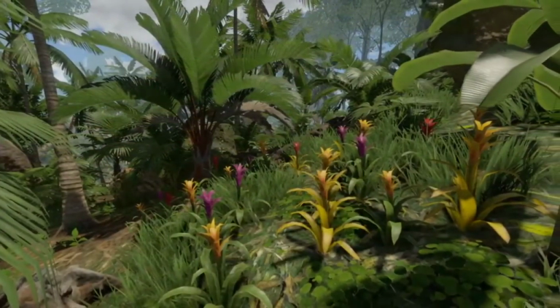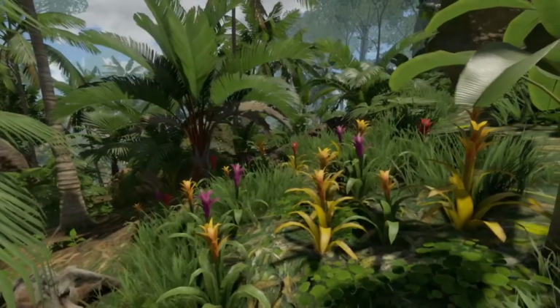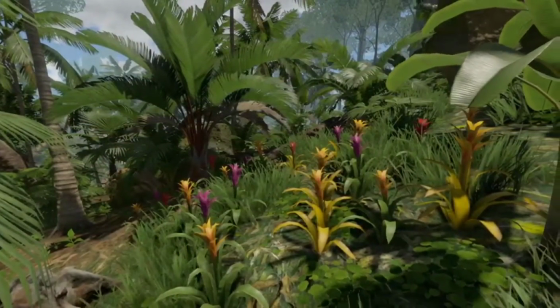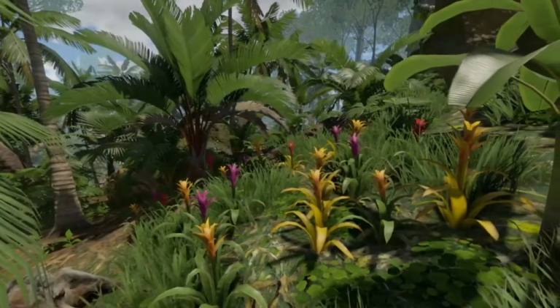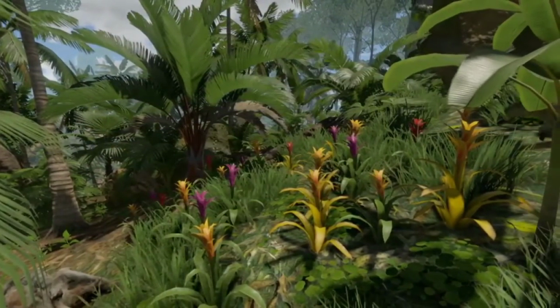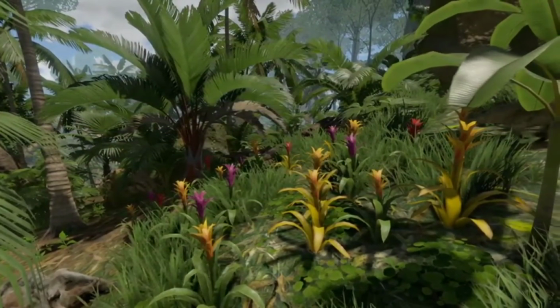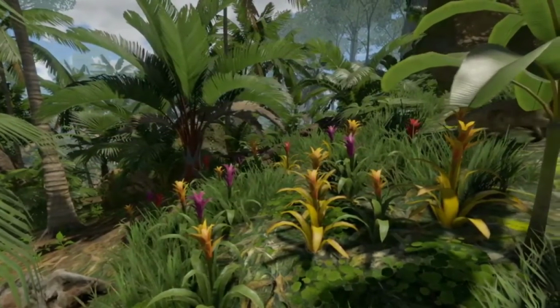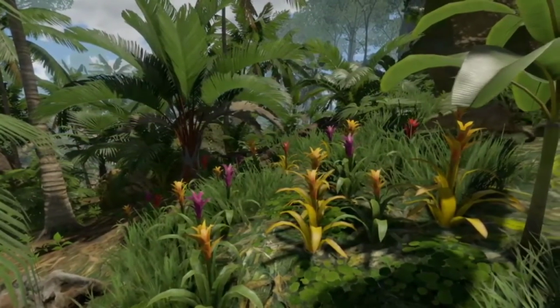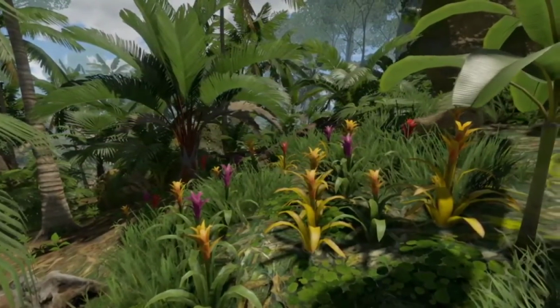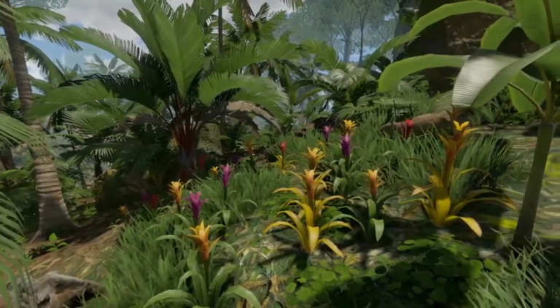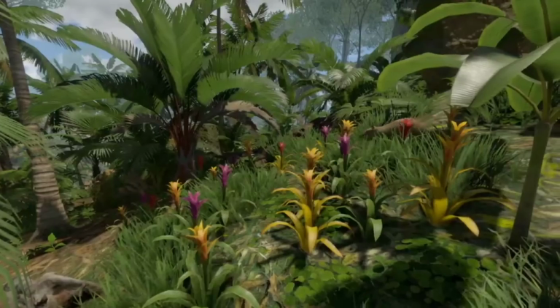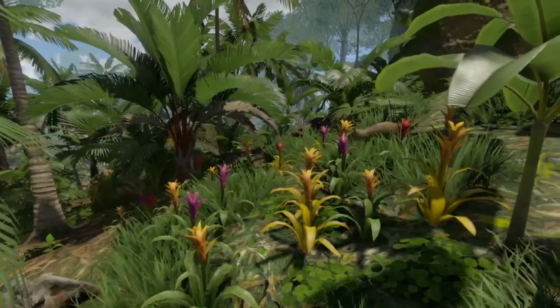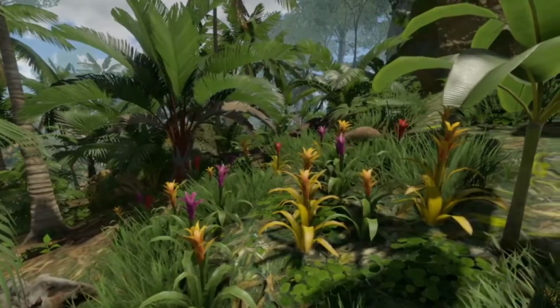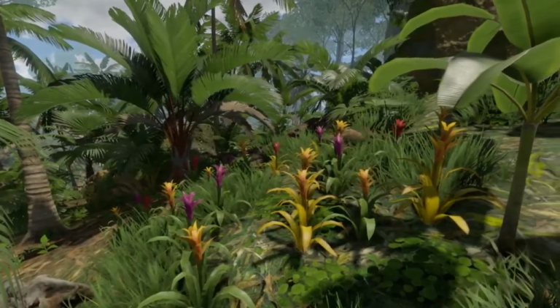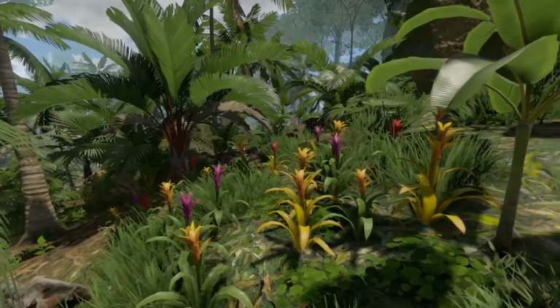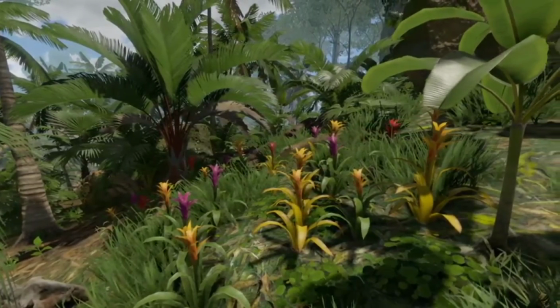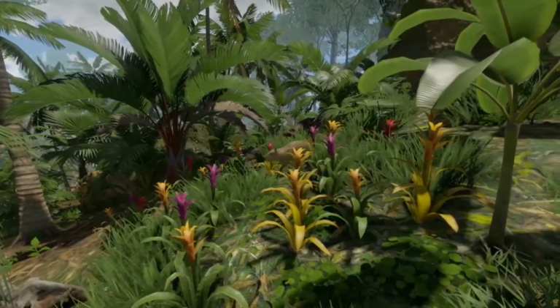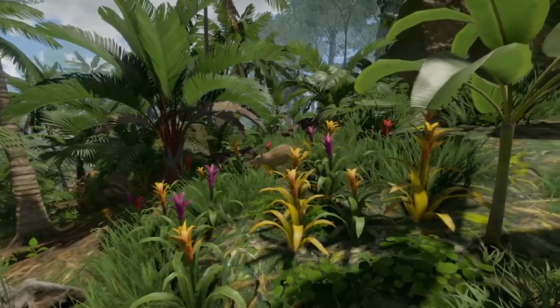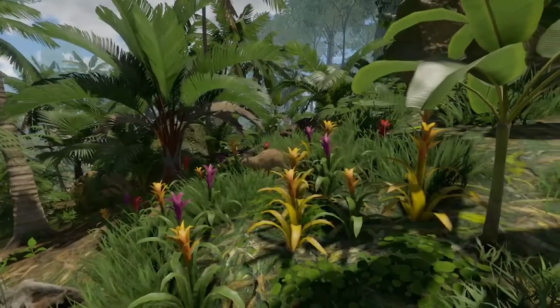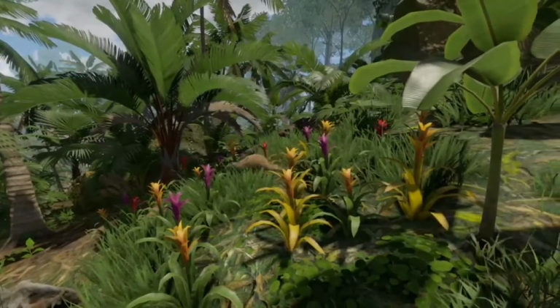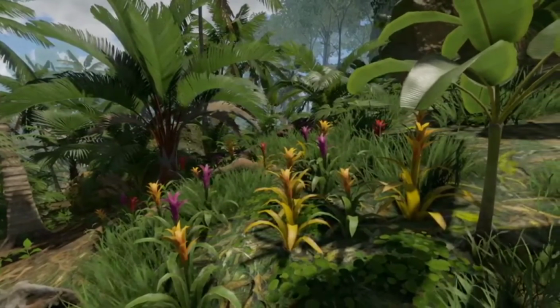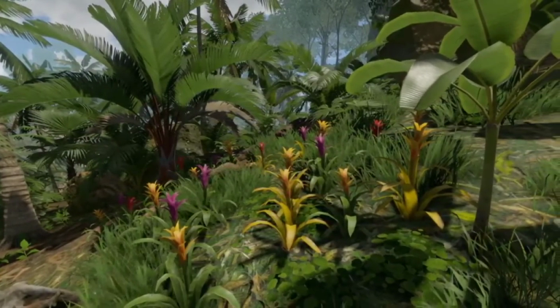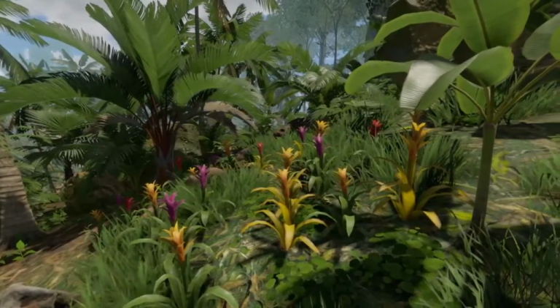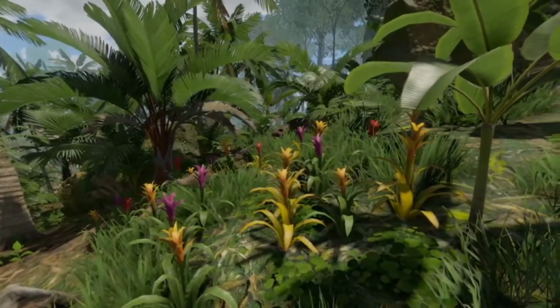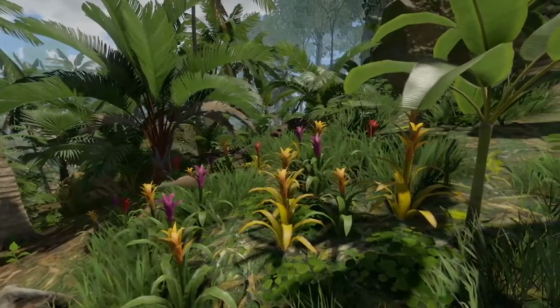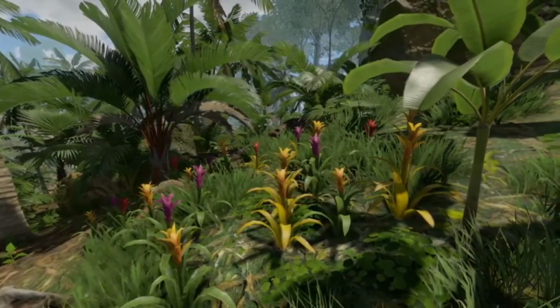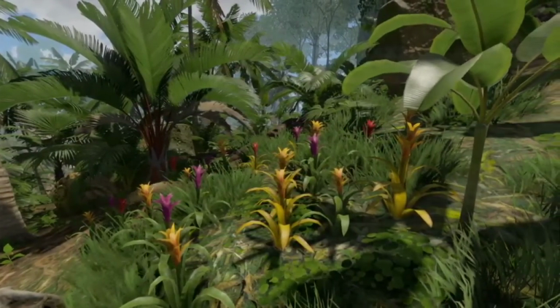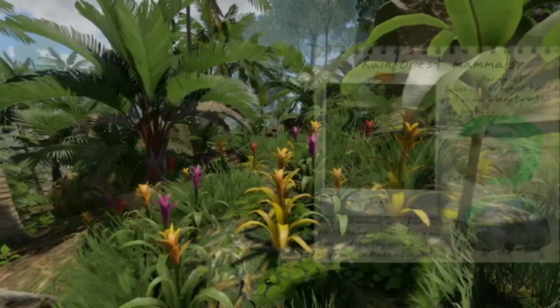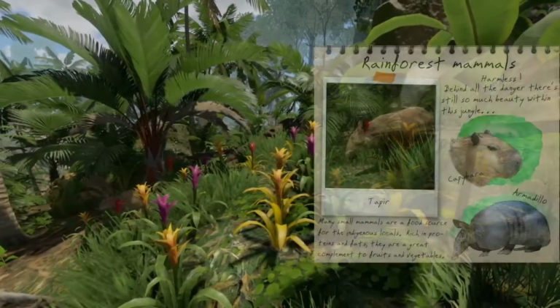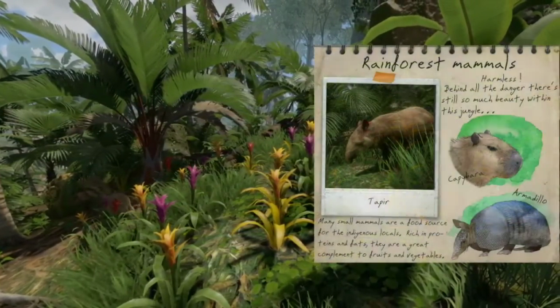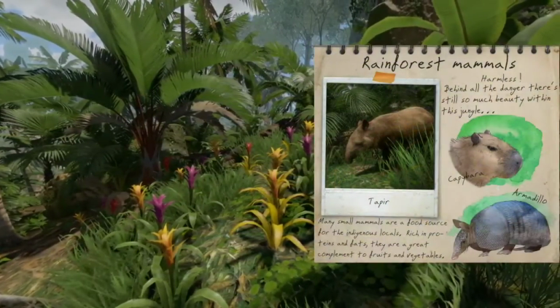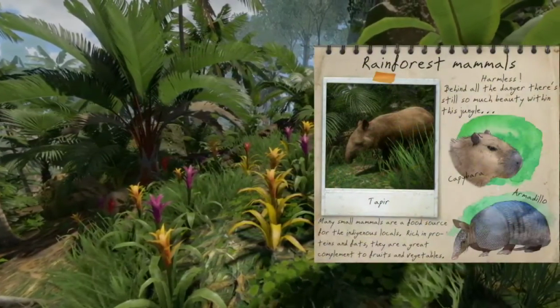Among the colourful flora, if you know where to look, useful items can help your survival. Record them in your notebook.